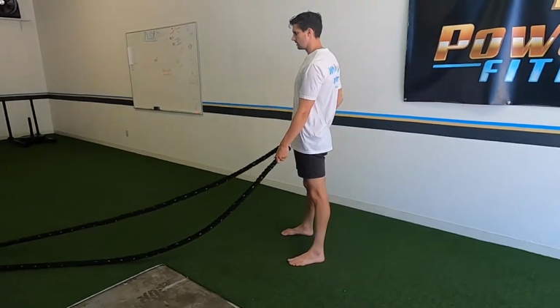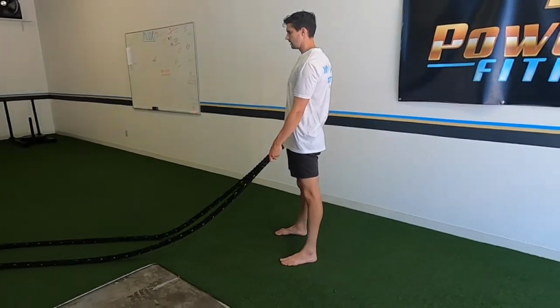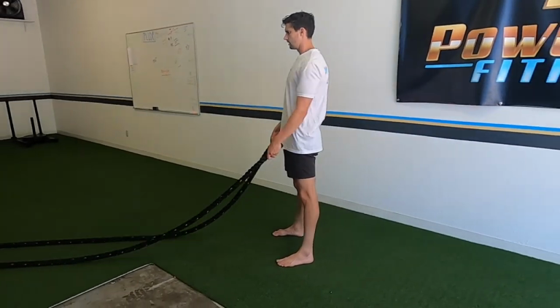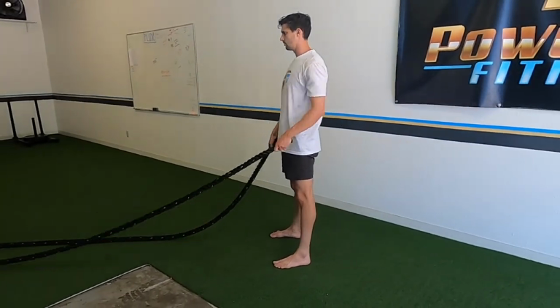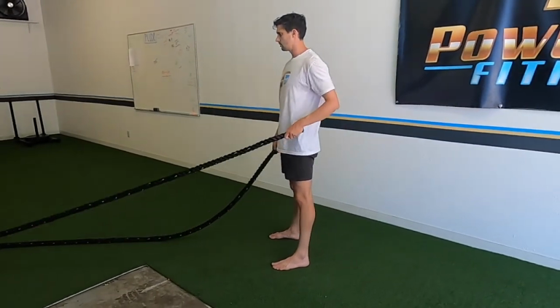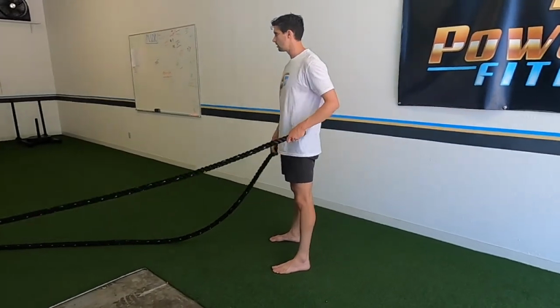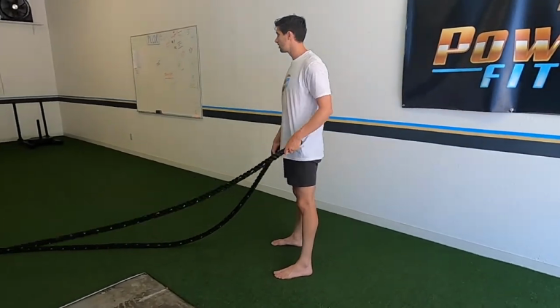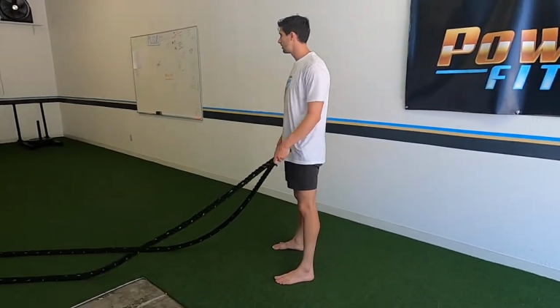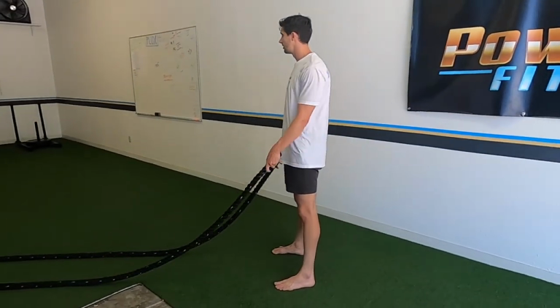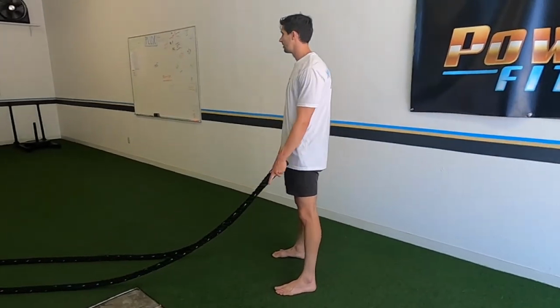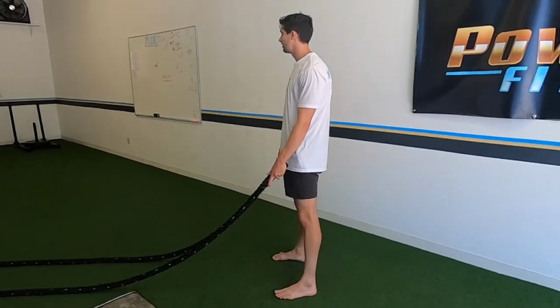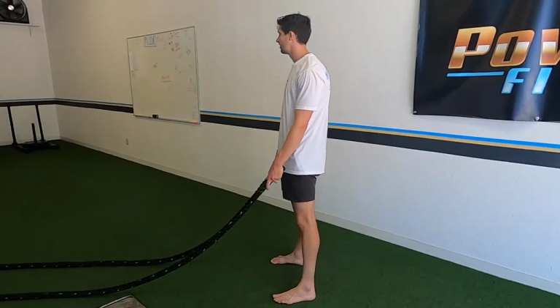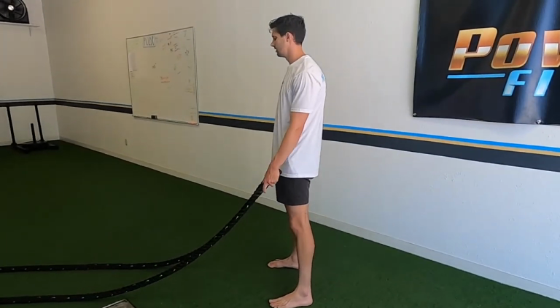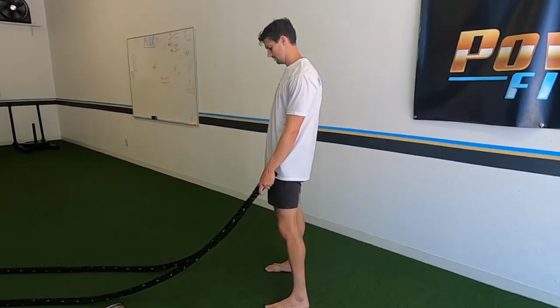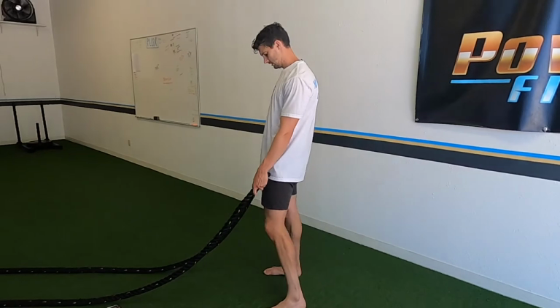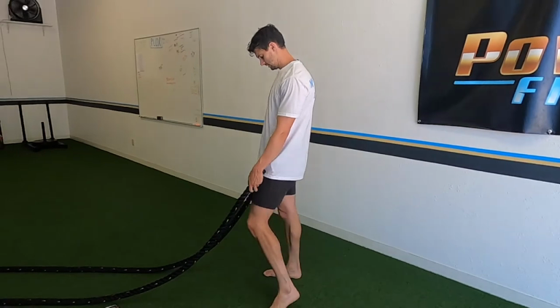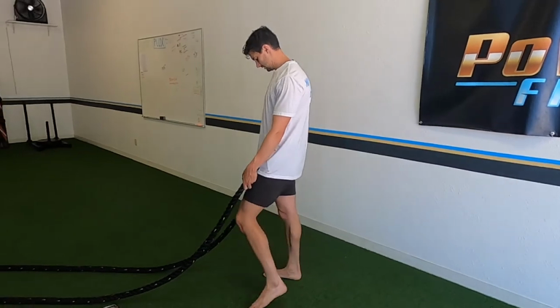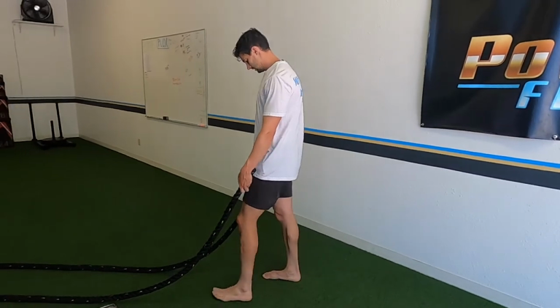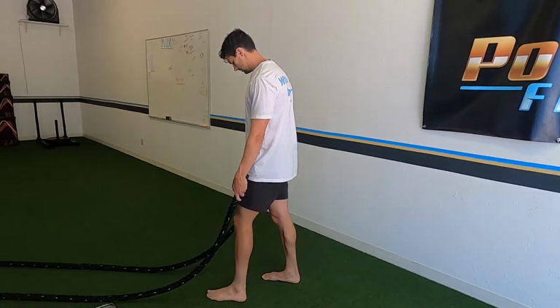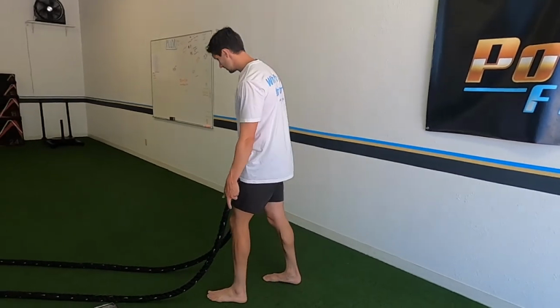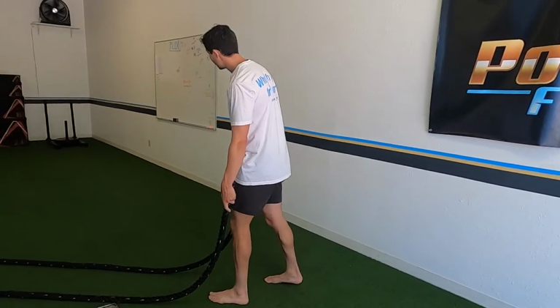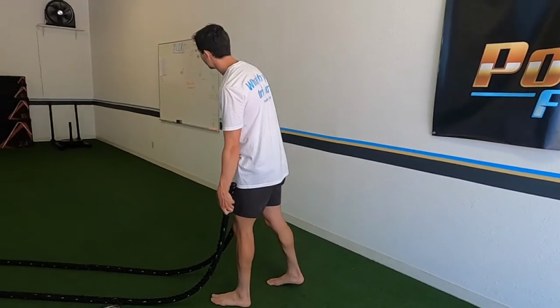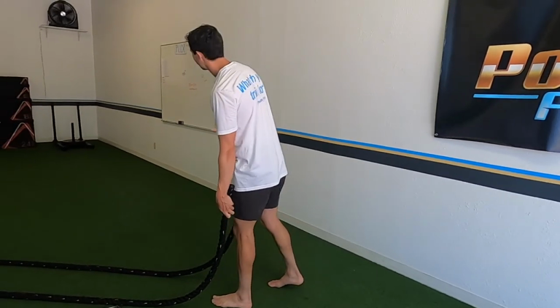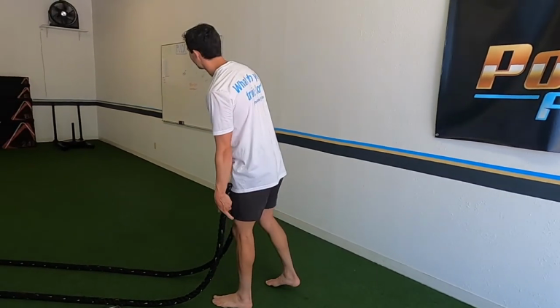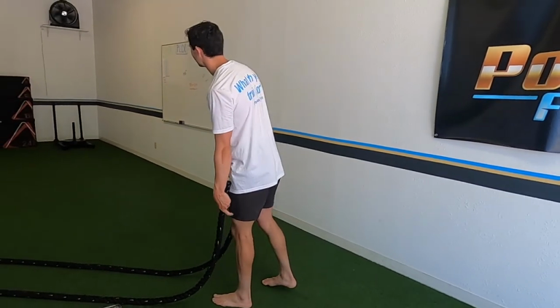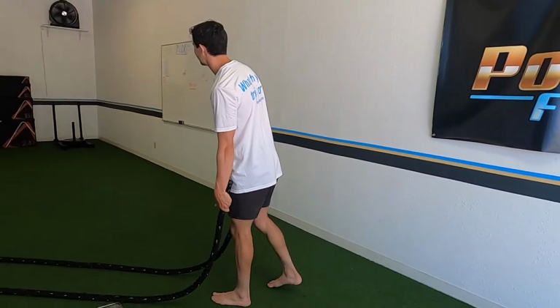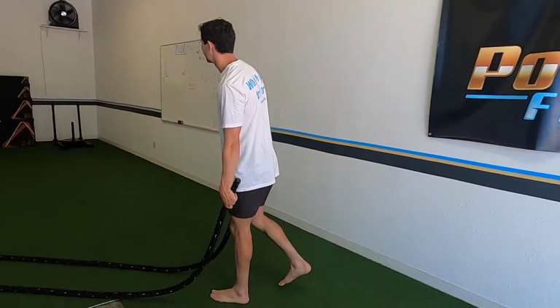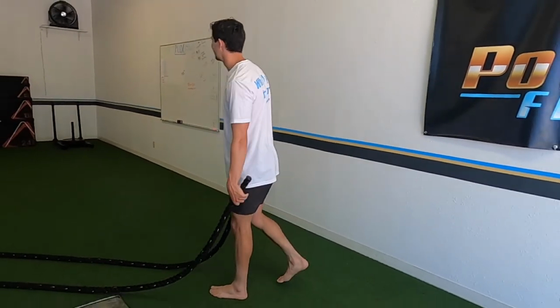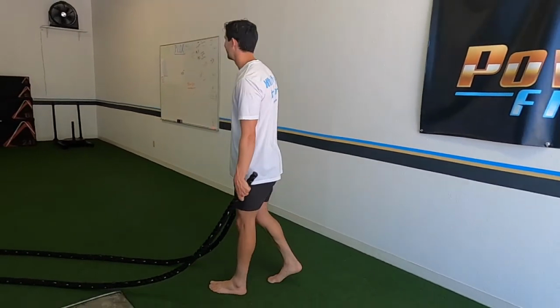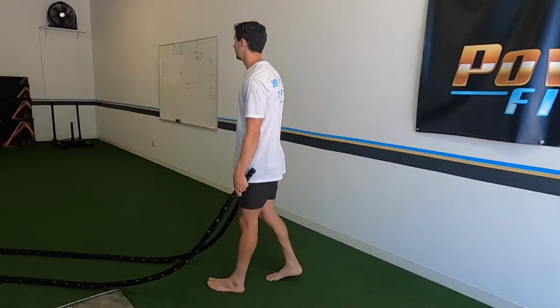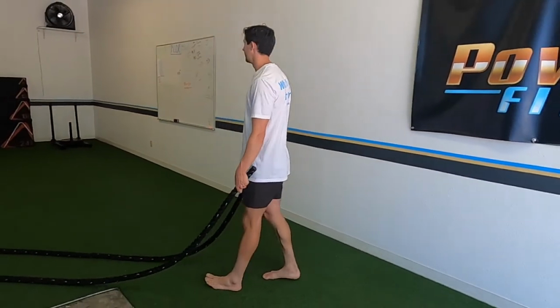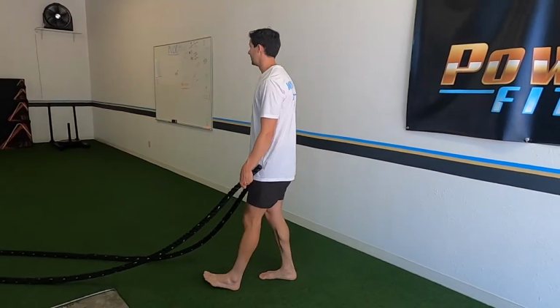I am not a fan of the treadmill because I've run on it far too long in my soccer career. Ropes are awesome — great for shoulder building, structural tissue, and cardio as well.